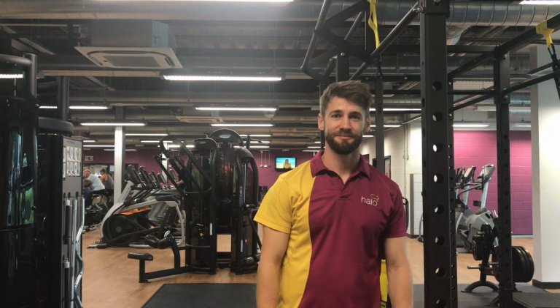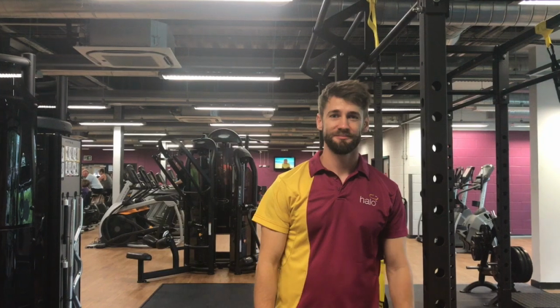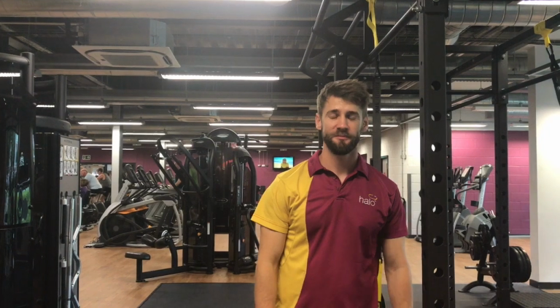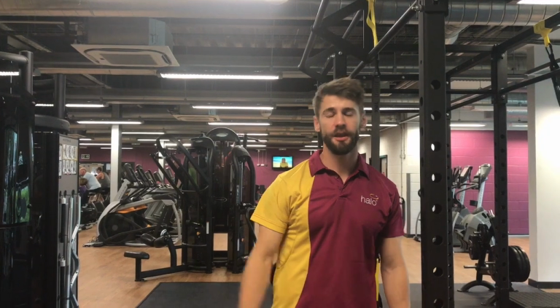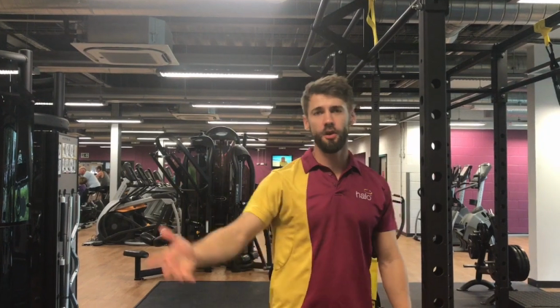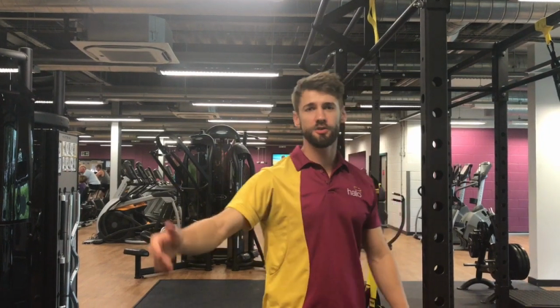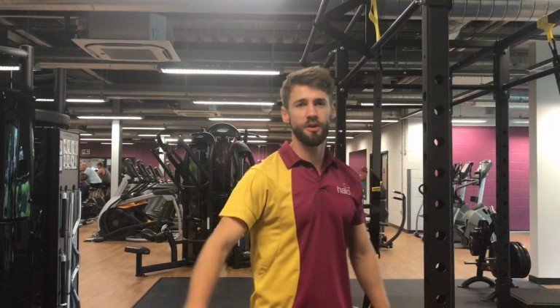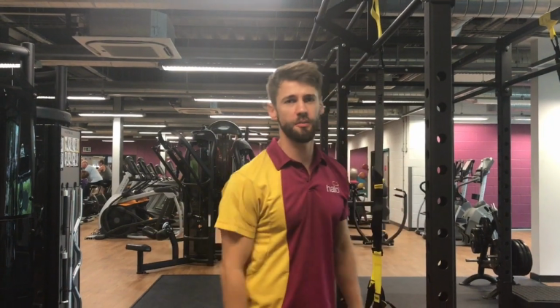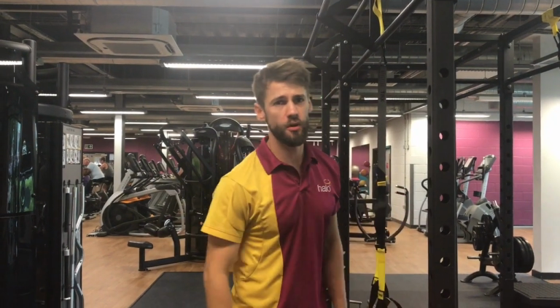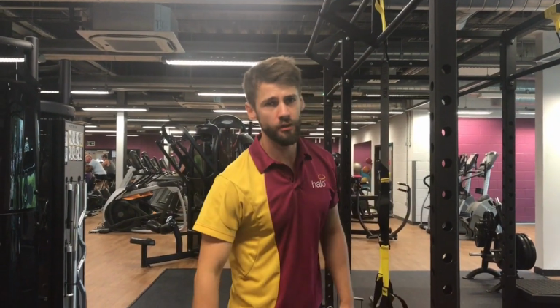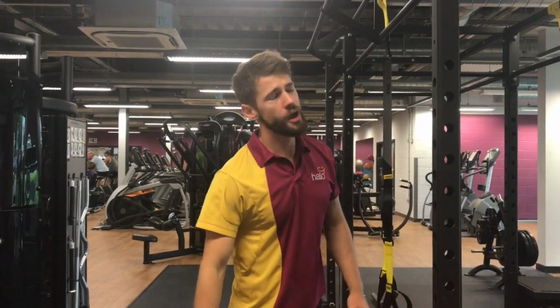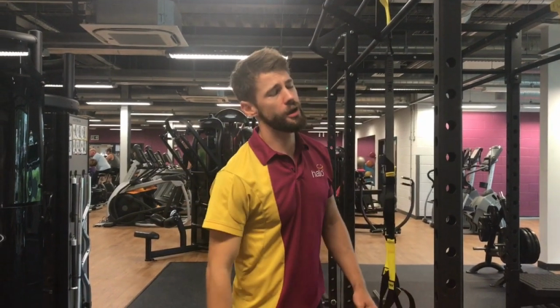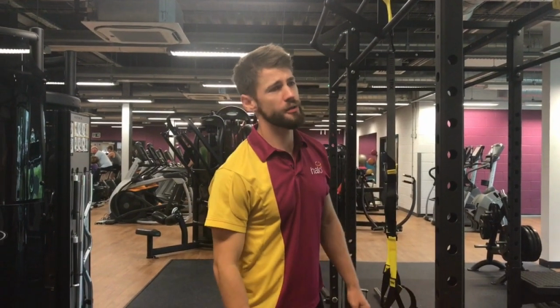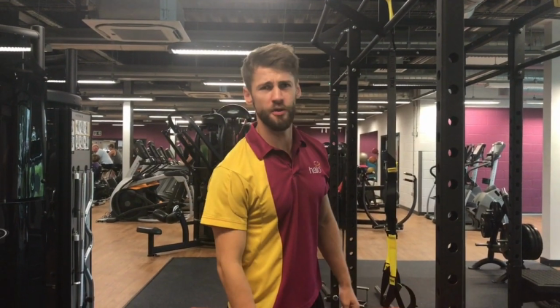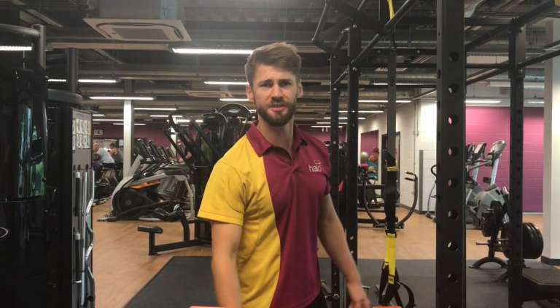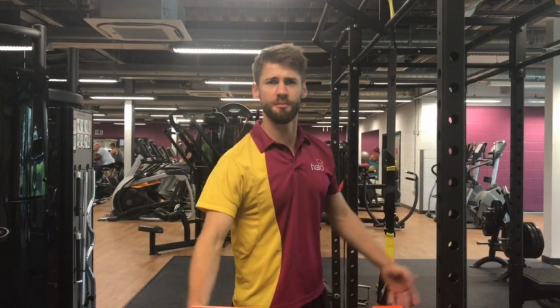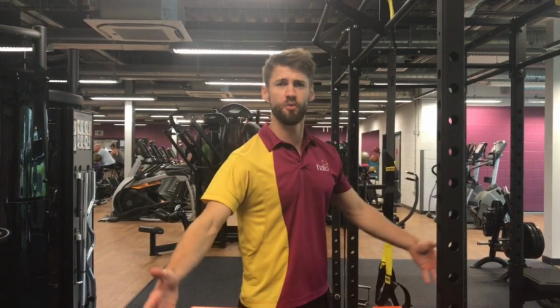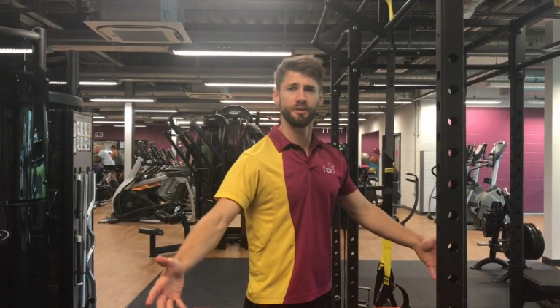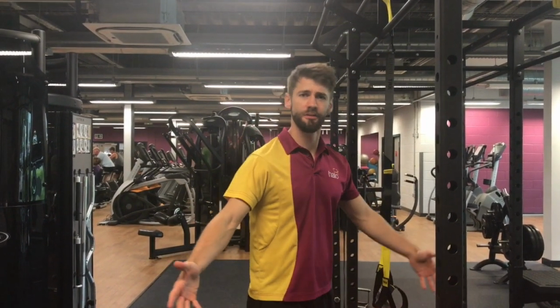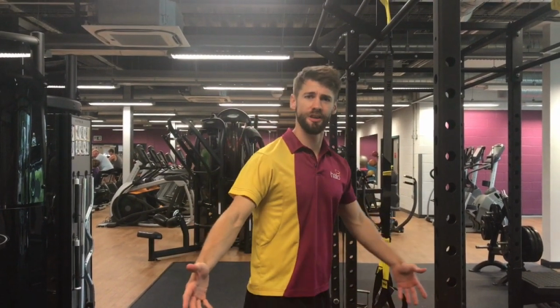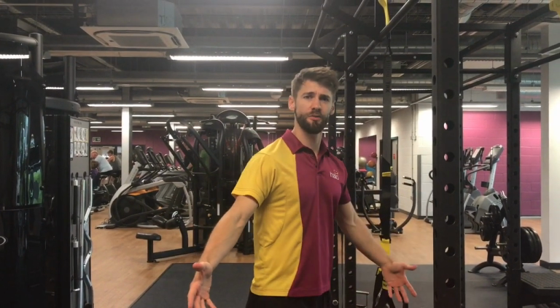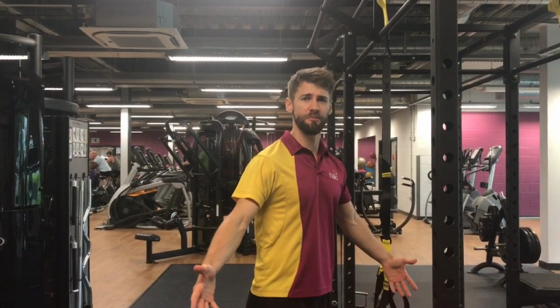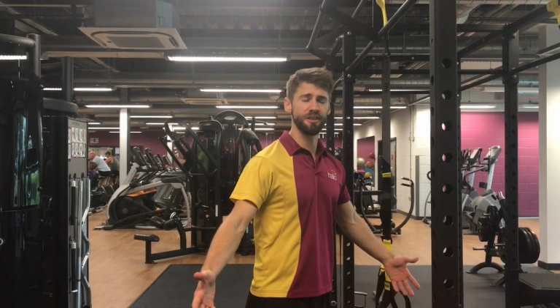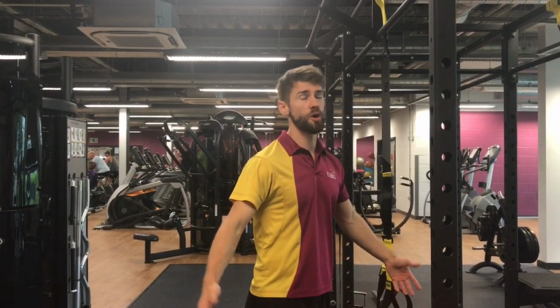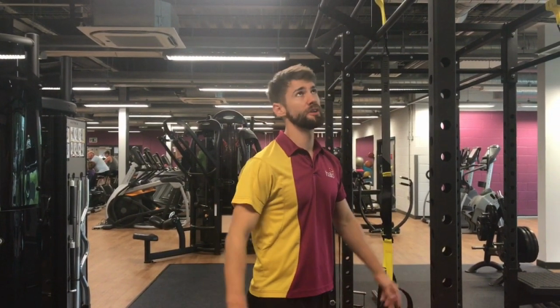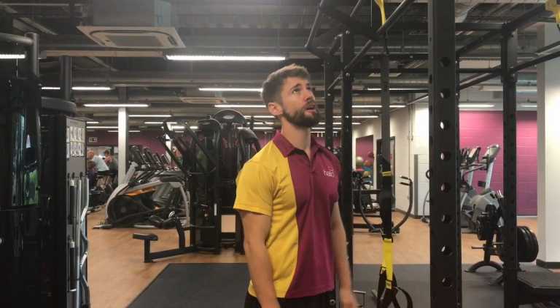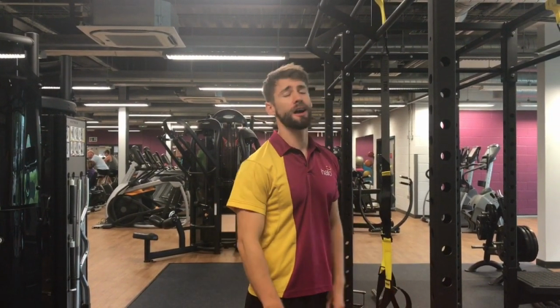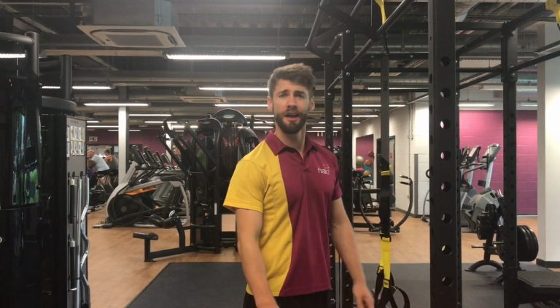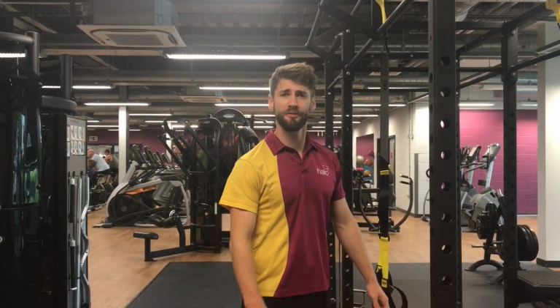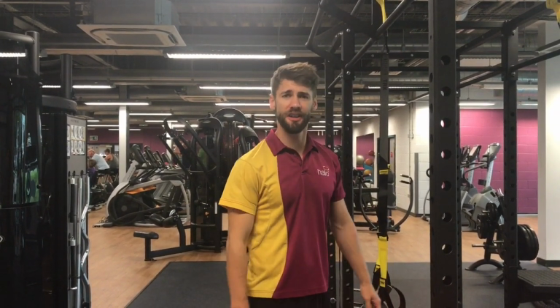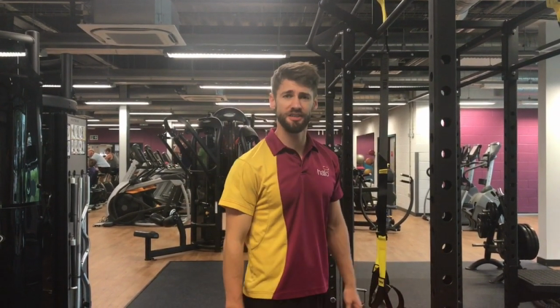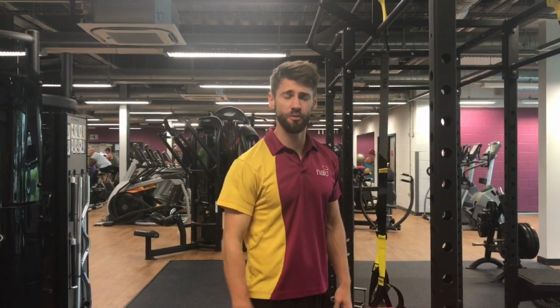Hey guys, welcome along. Thursday morning, you're here with me, Tommy, at Hereford Ledger Centre.